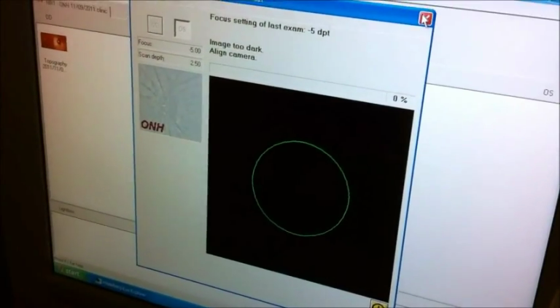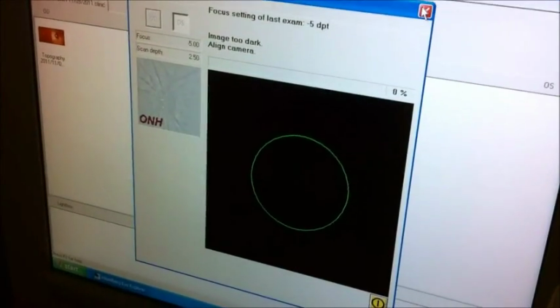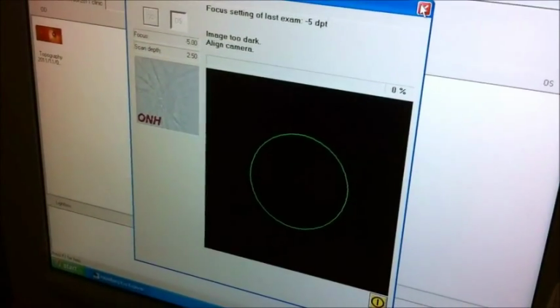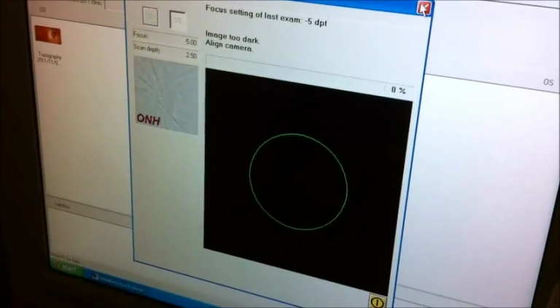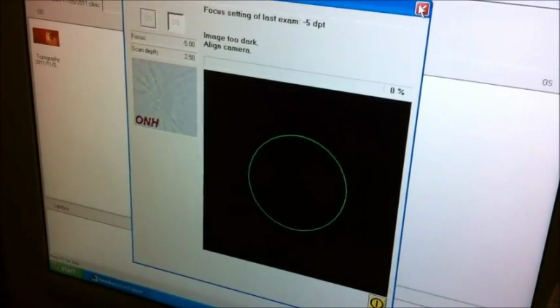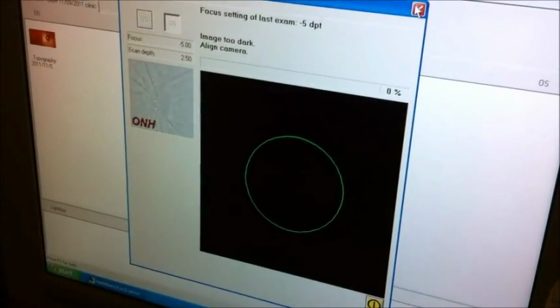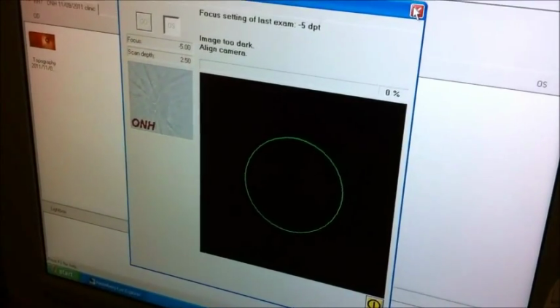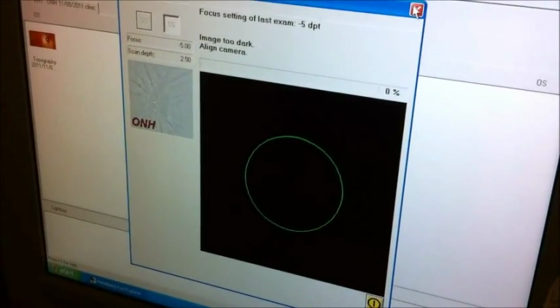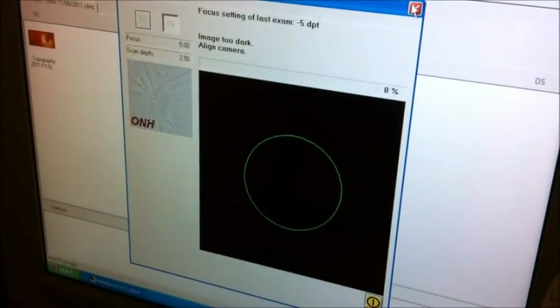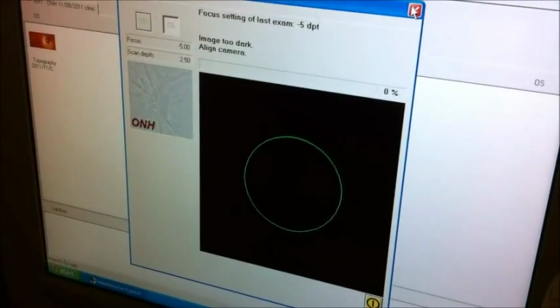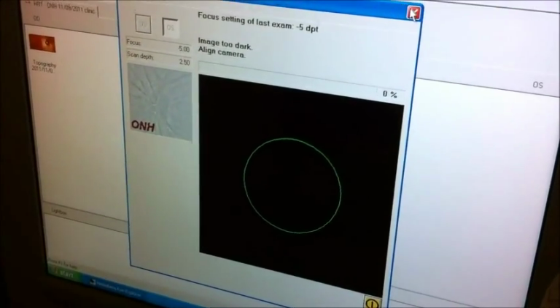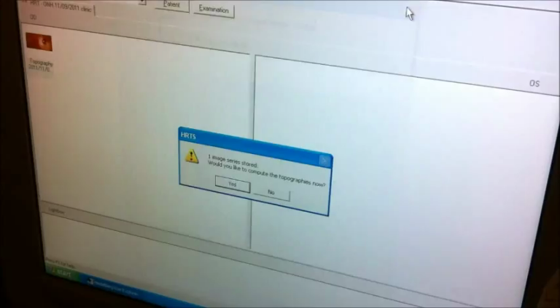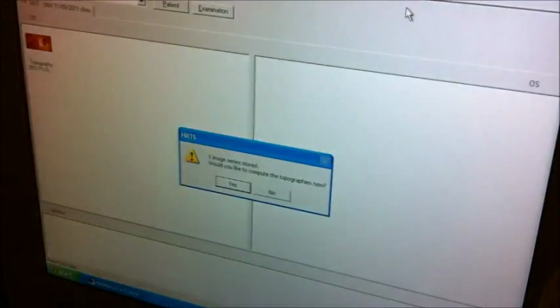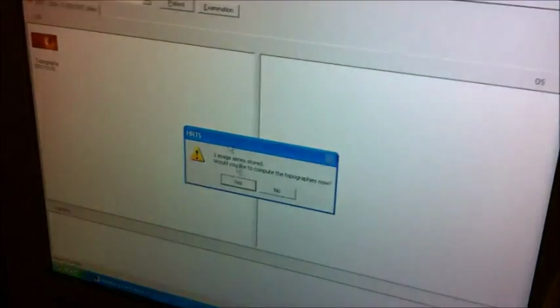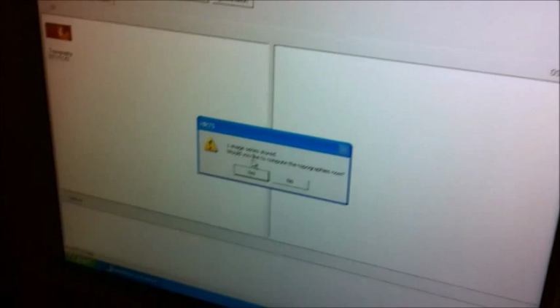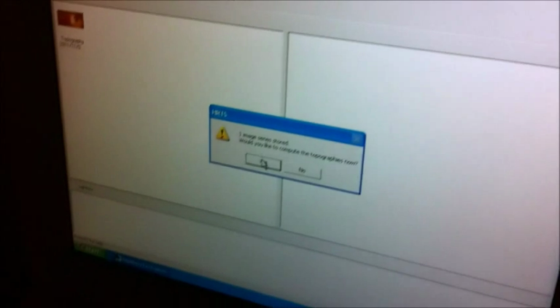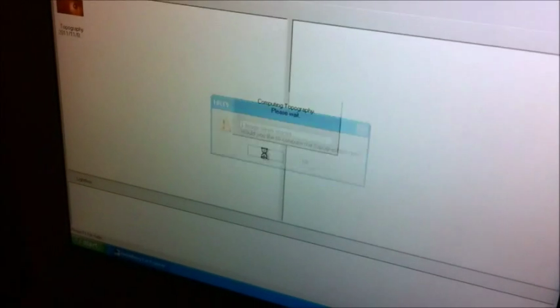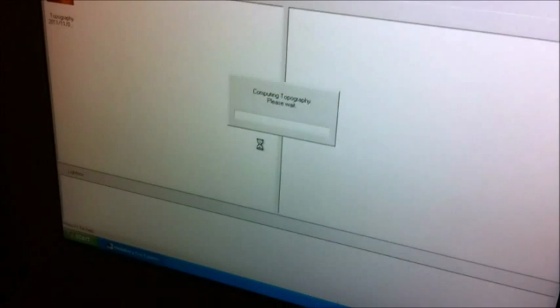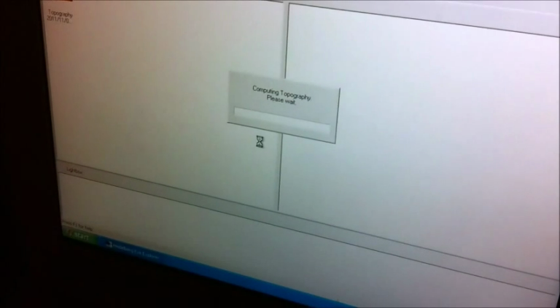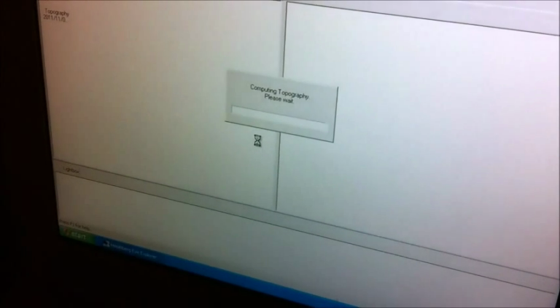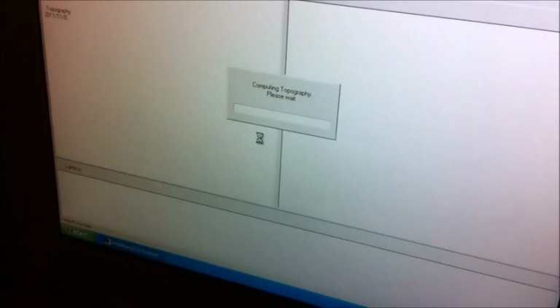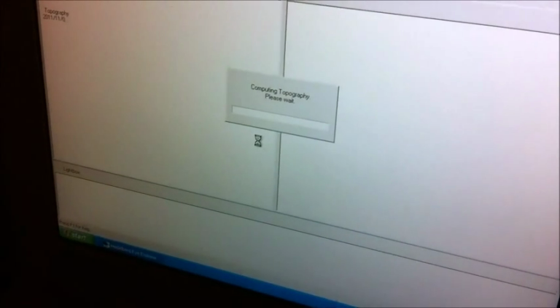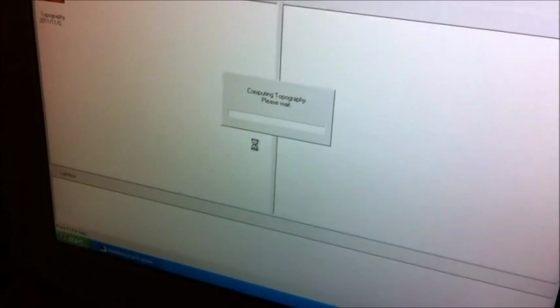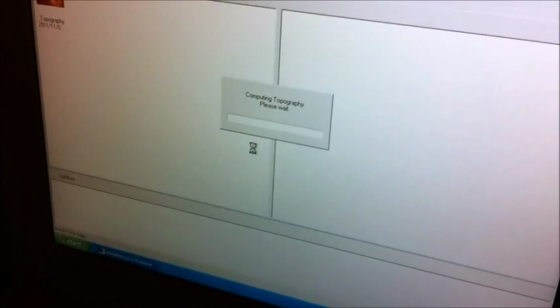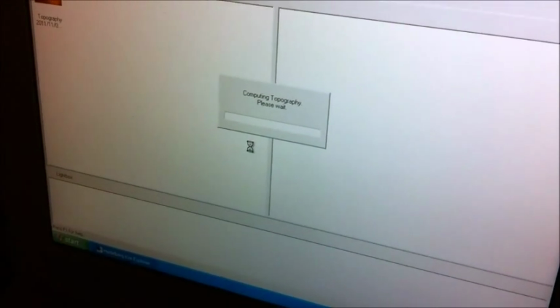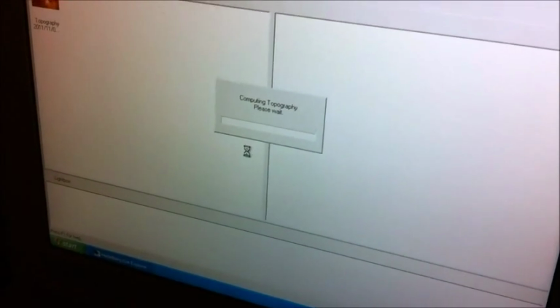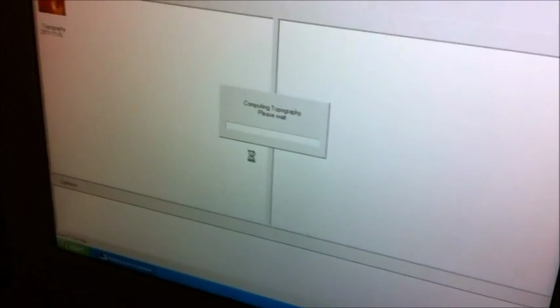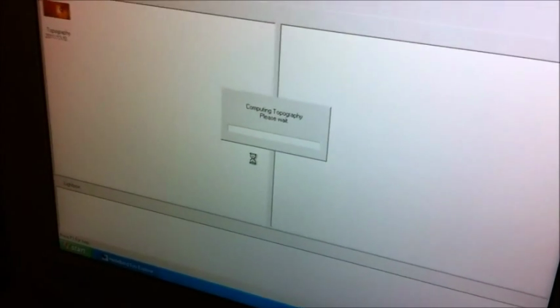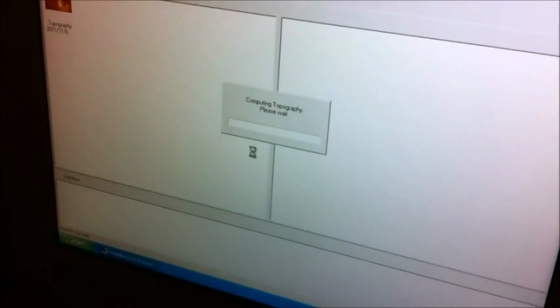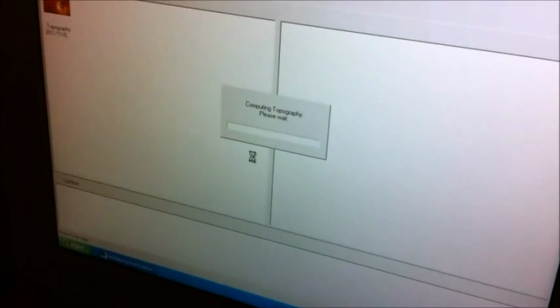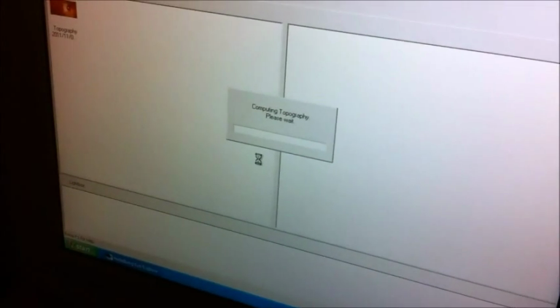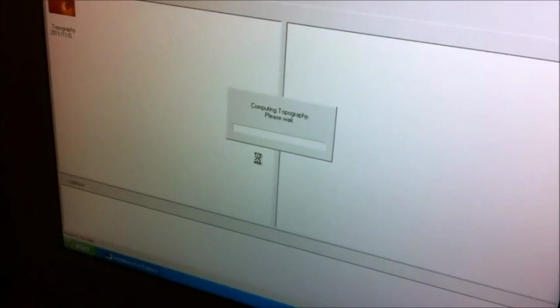So when we hit the X up here, it's going to ask us if we want to calculate the topography. We're going to say yes. It usually takes a moment or two.